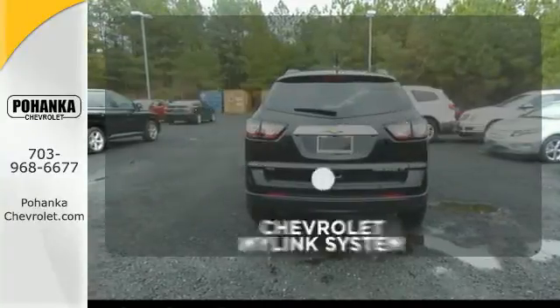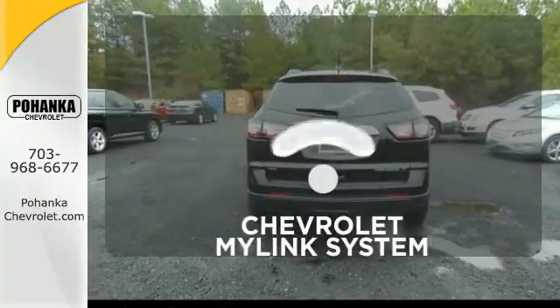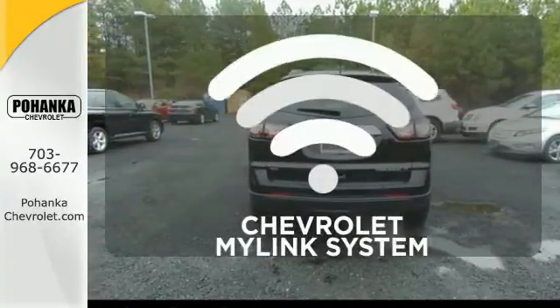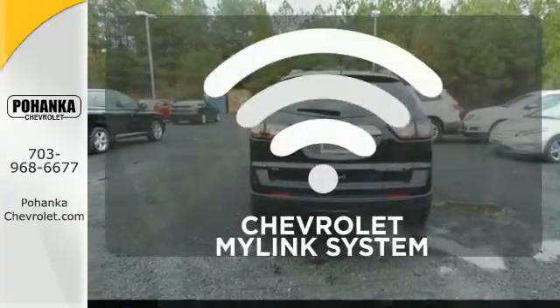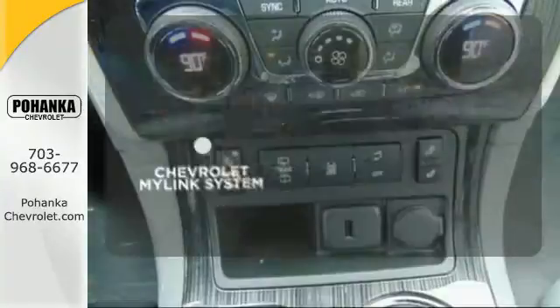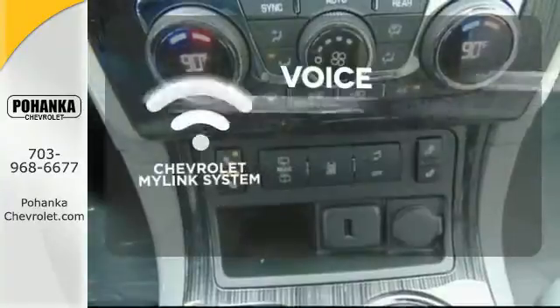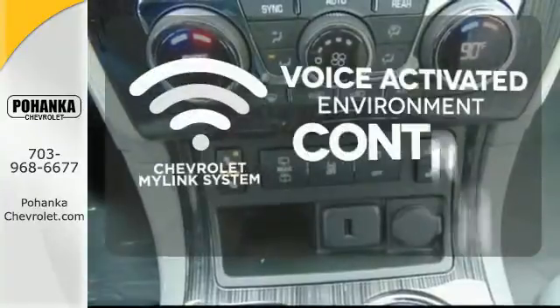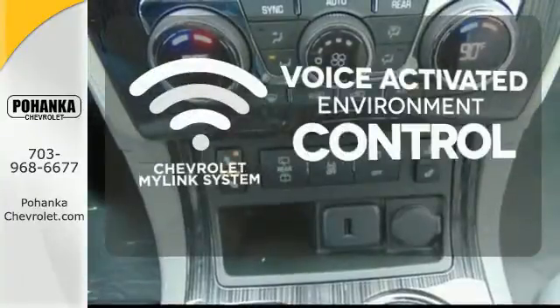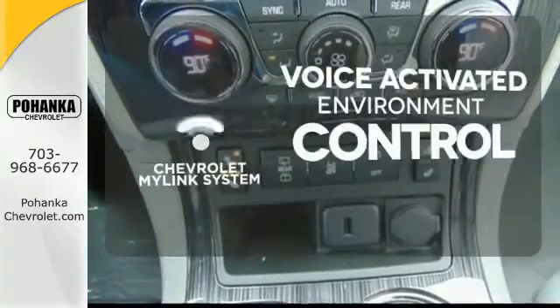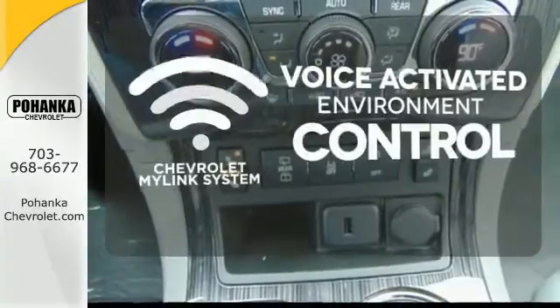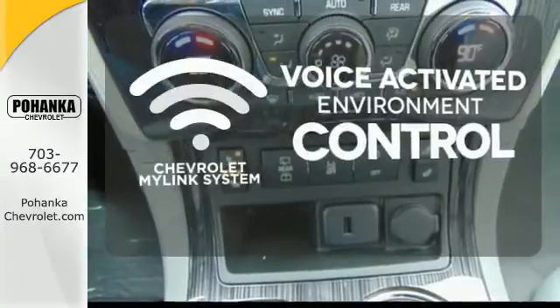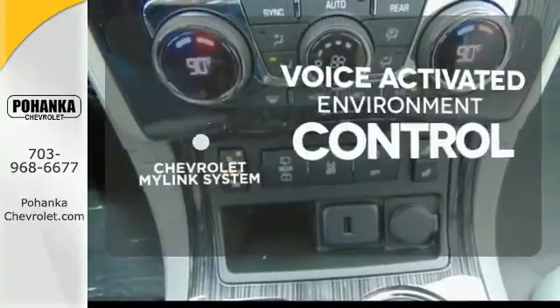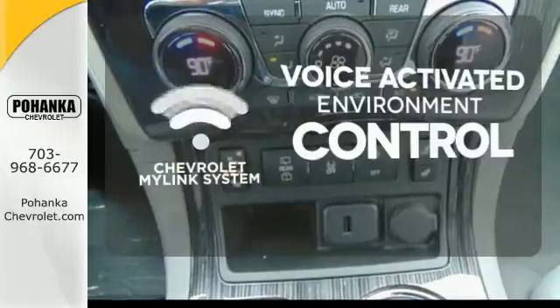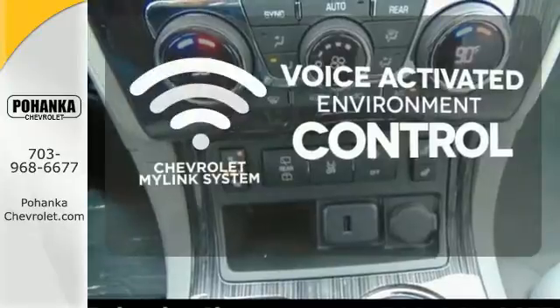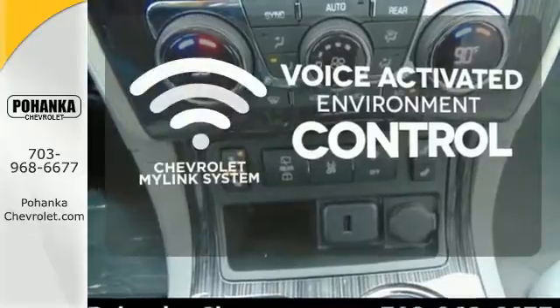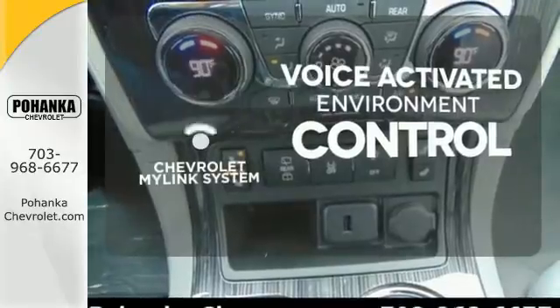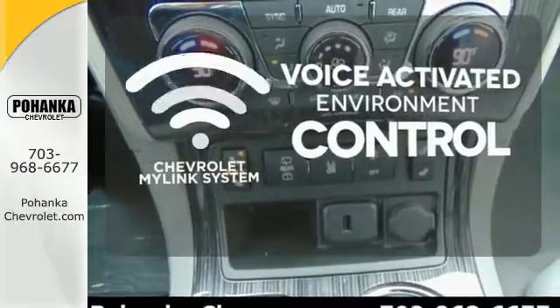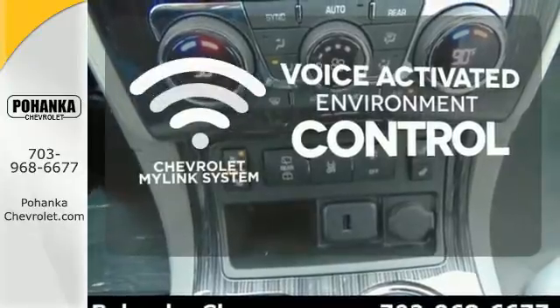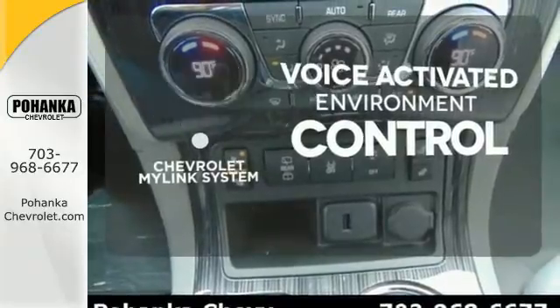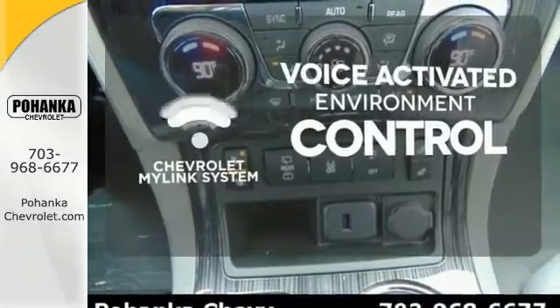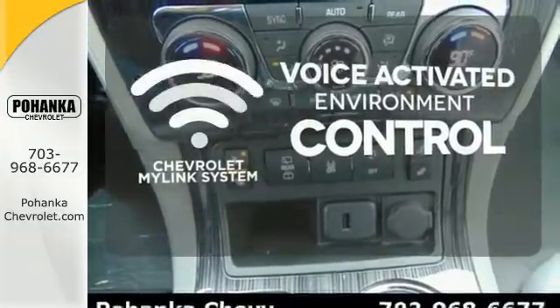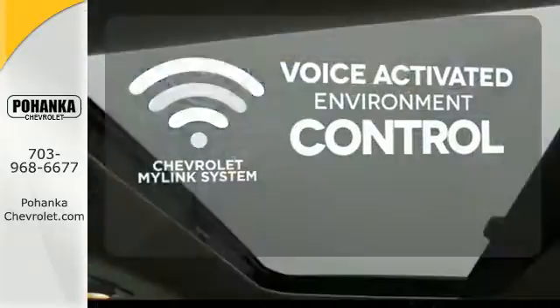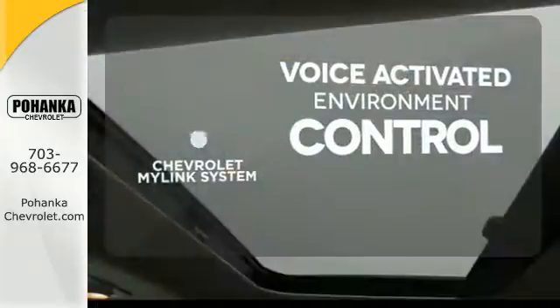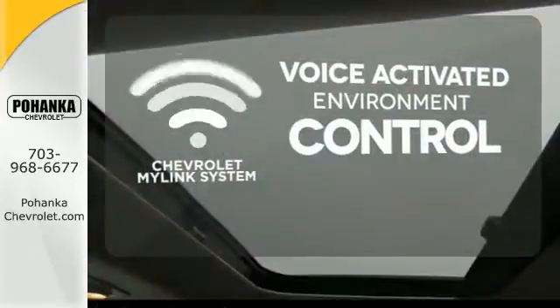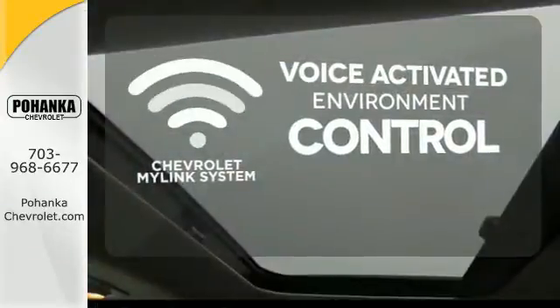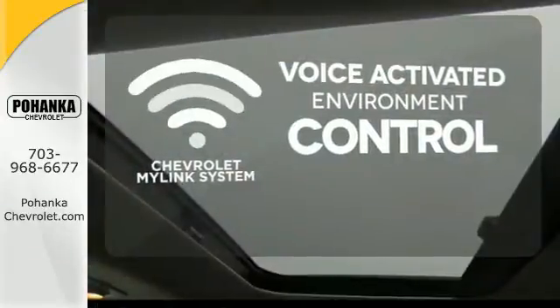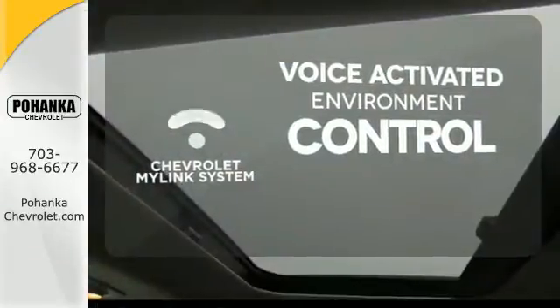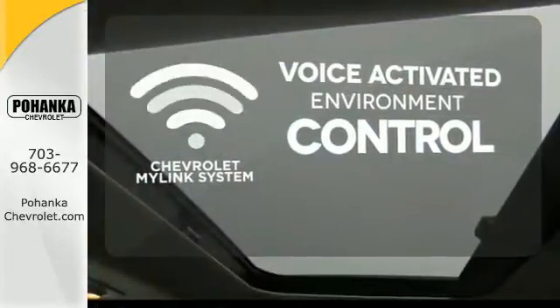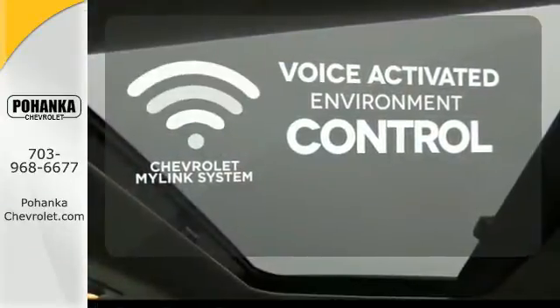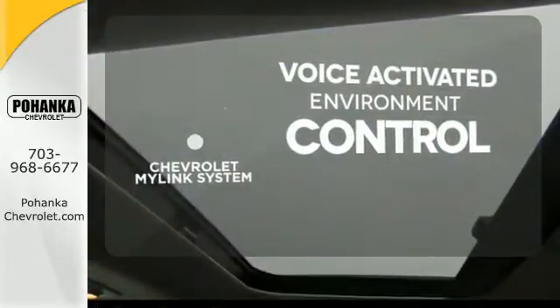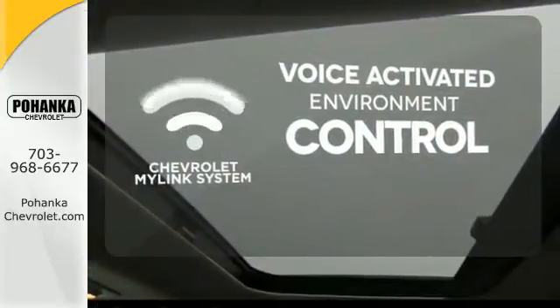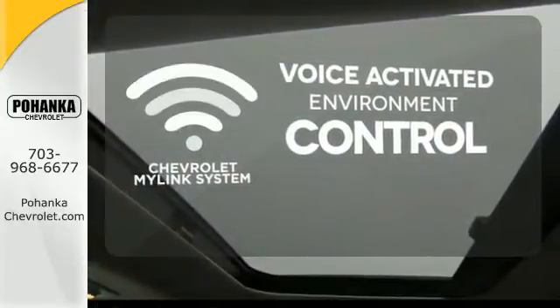Chevrolet's MyLink system allows you to control your music, hands-free calling, and so much more with just the sound of your voice.